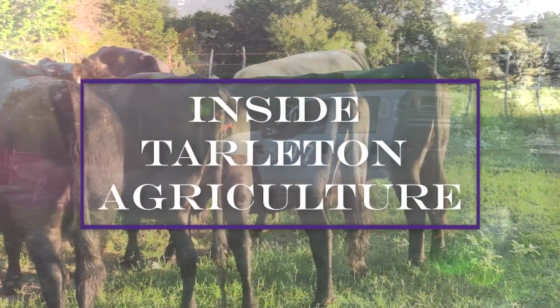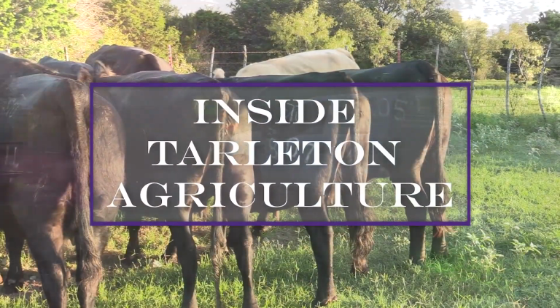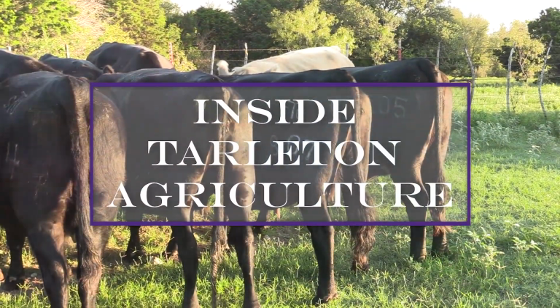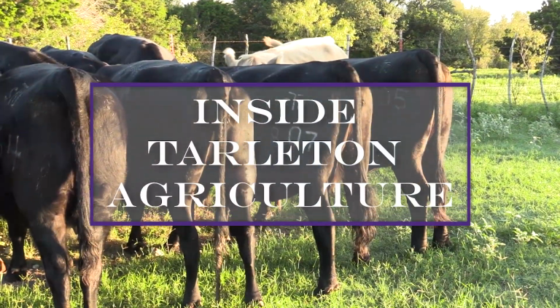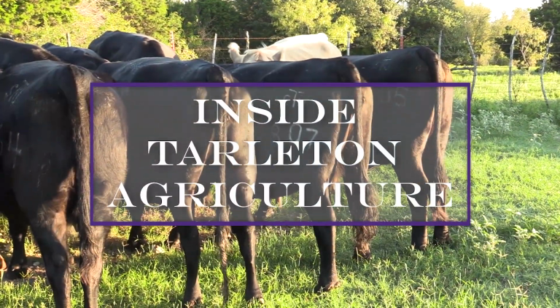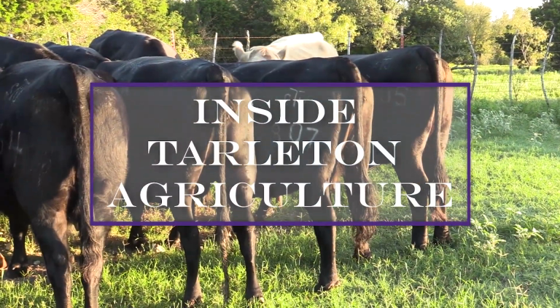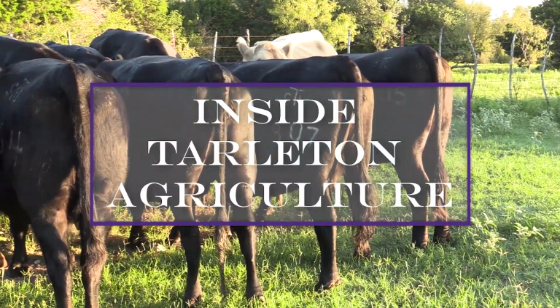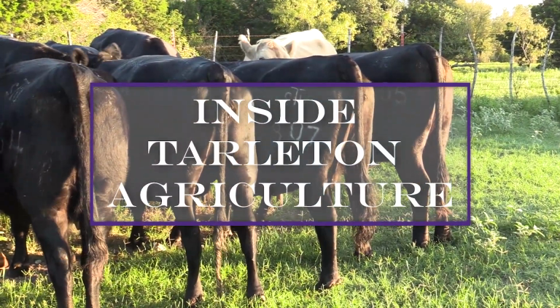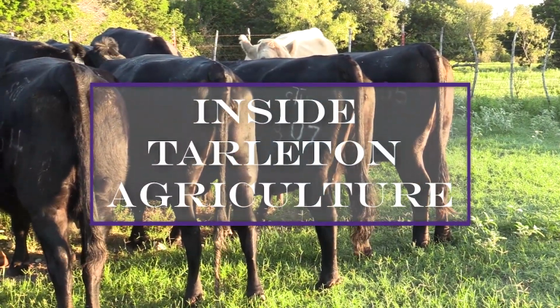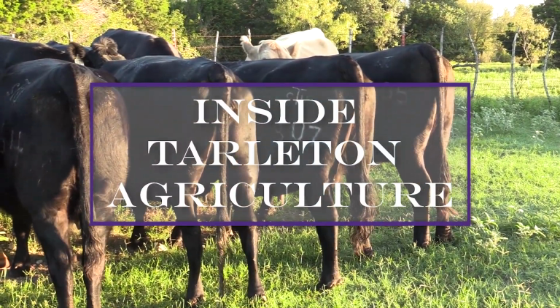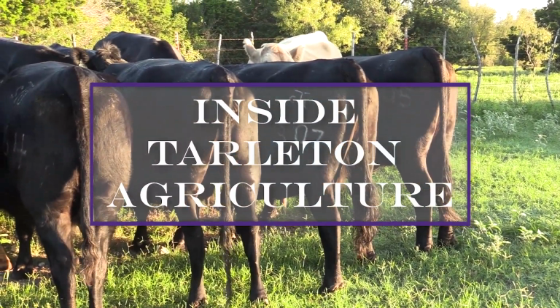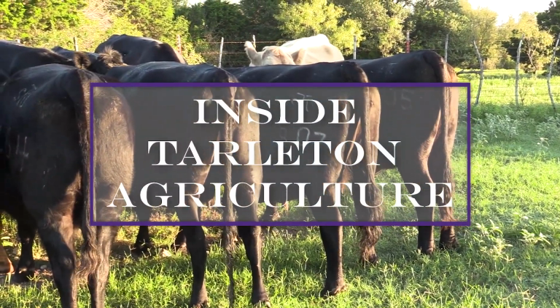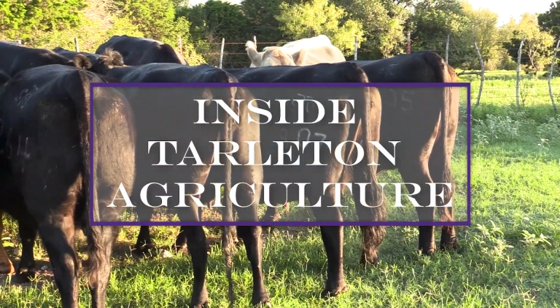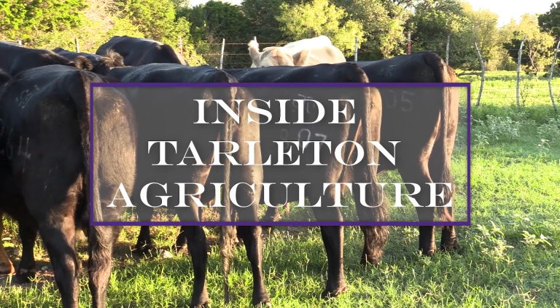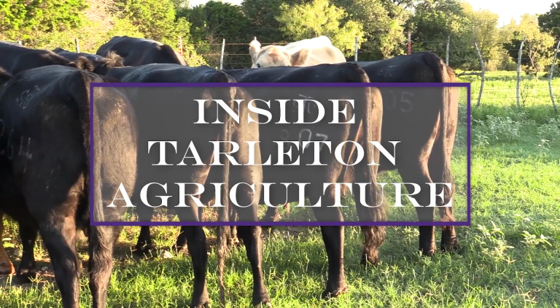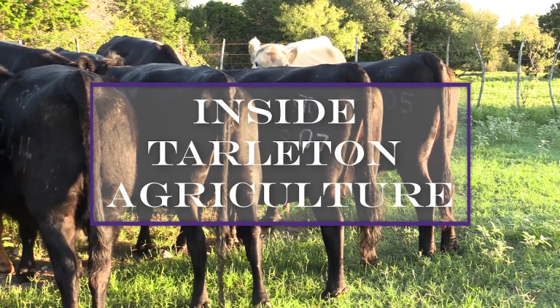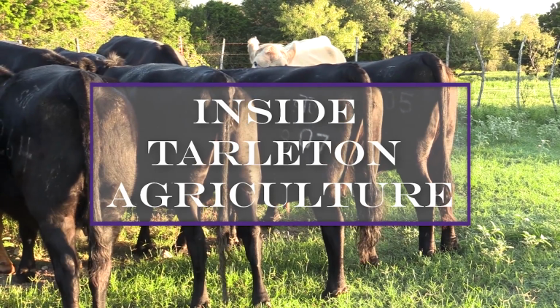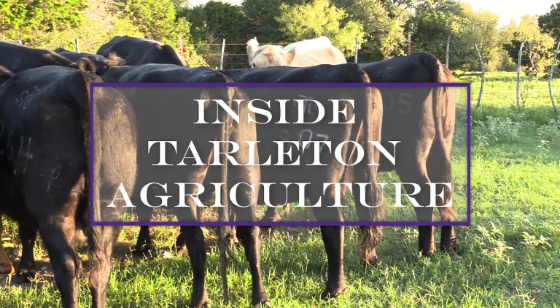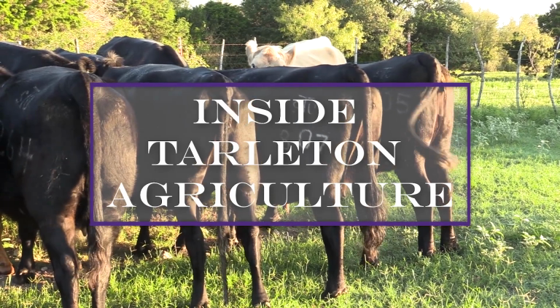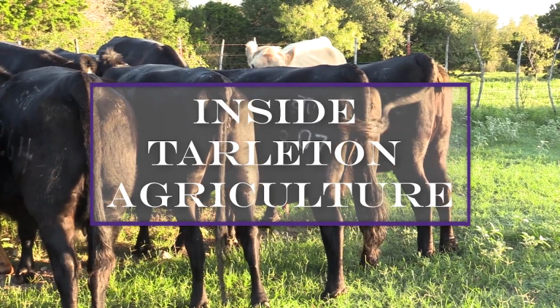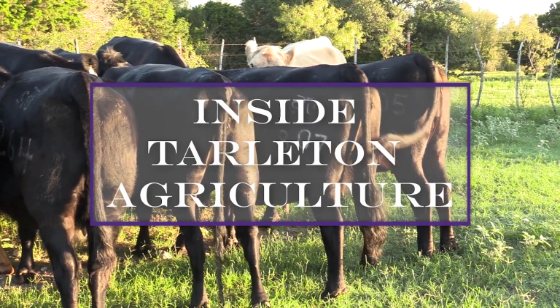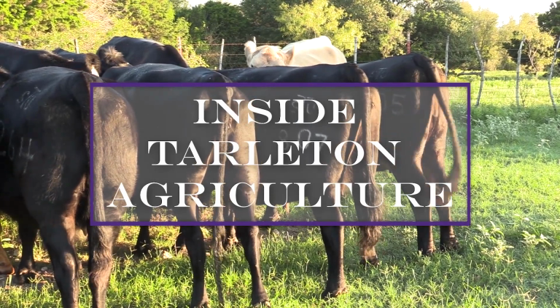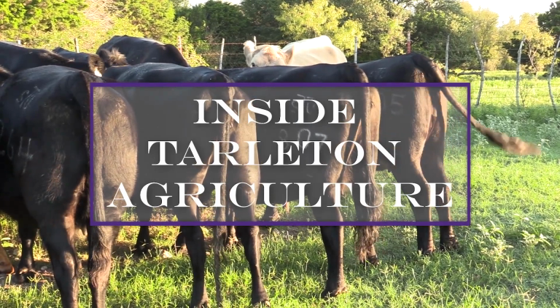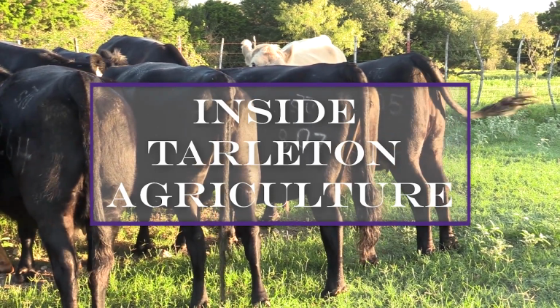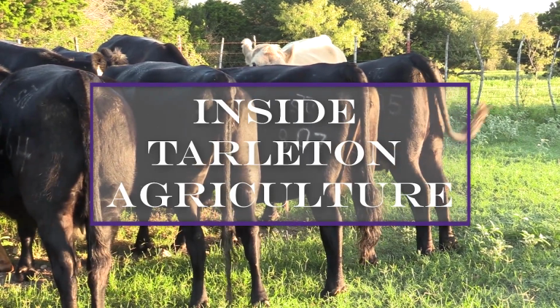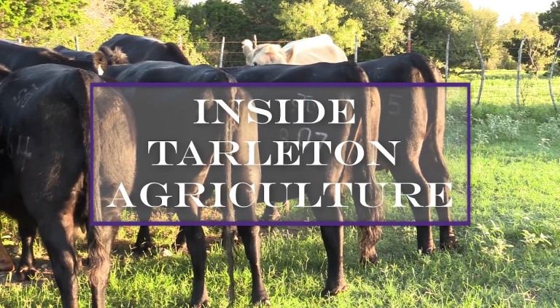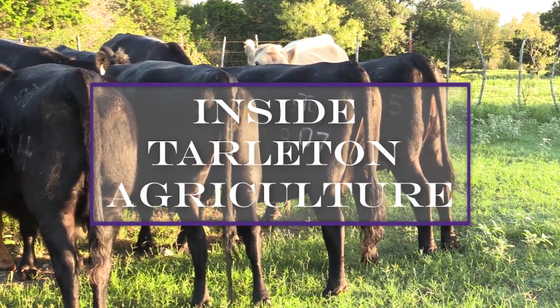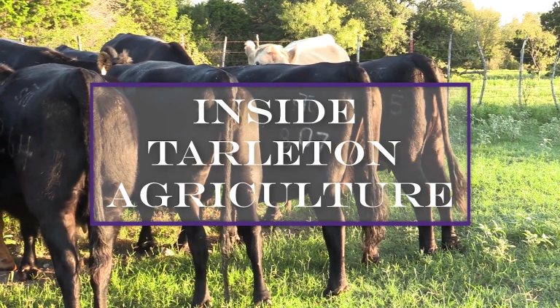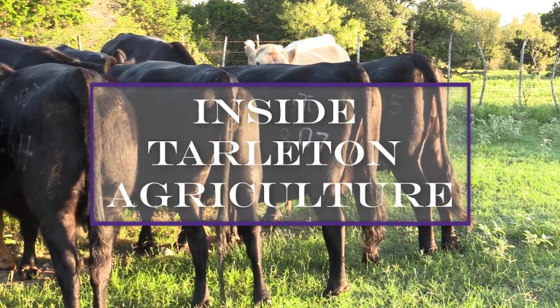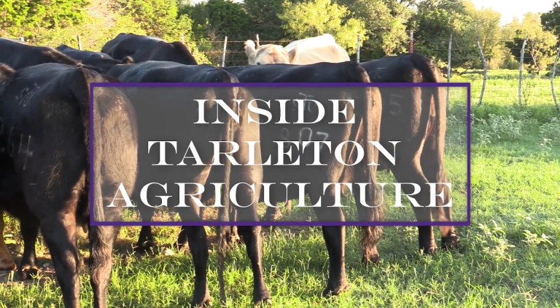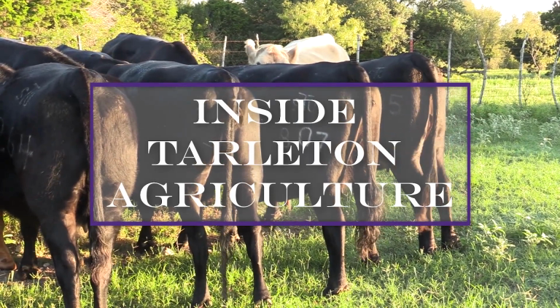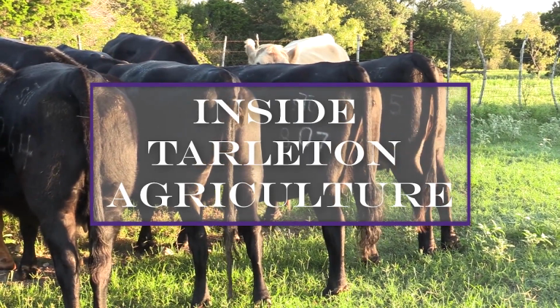This week, inside Tarleton Agriculture, we discuss myths in the dairy industry.